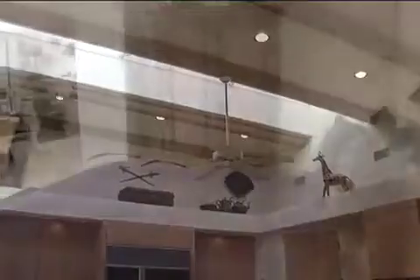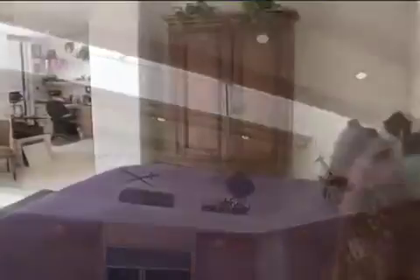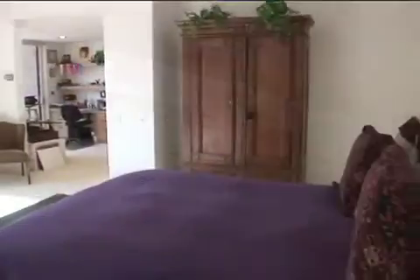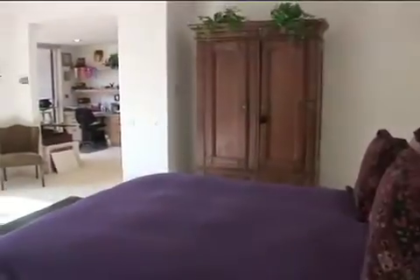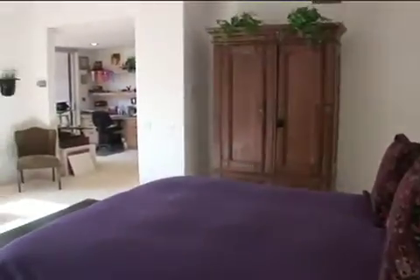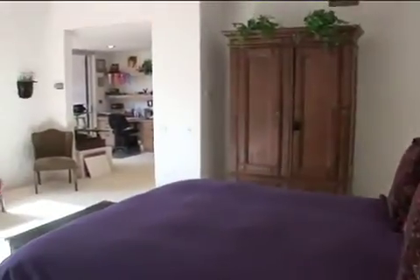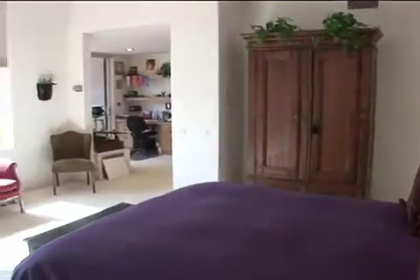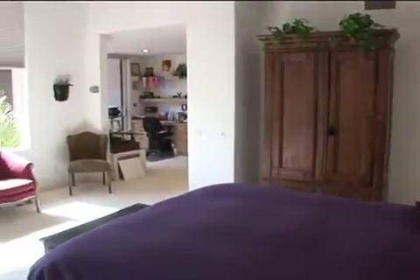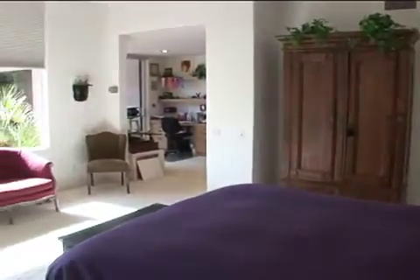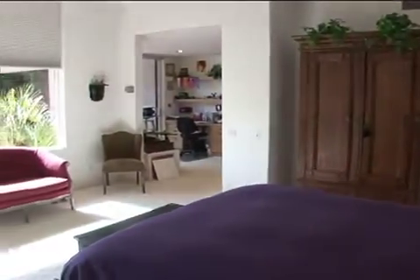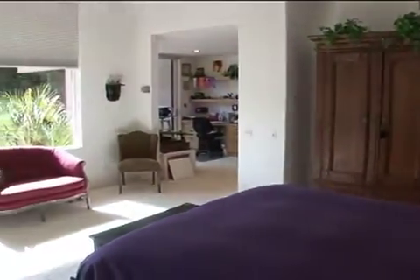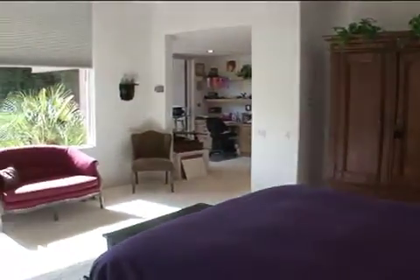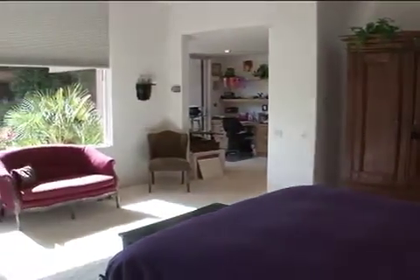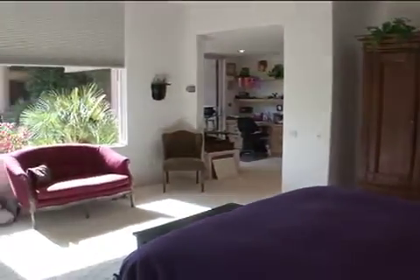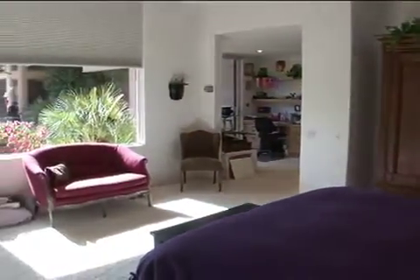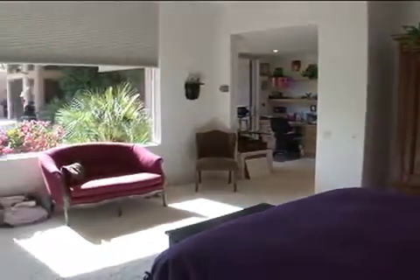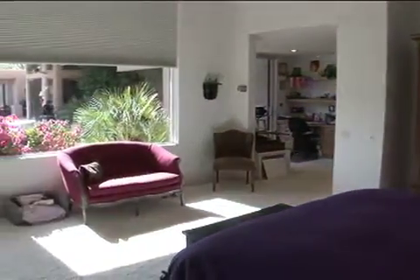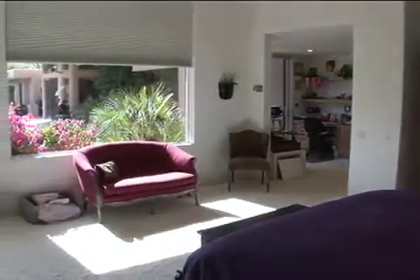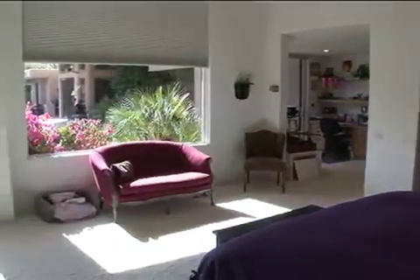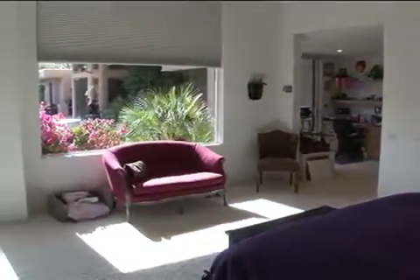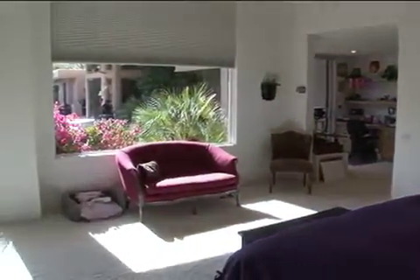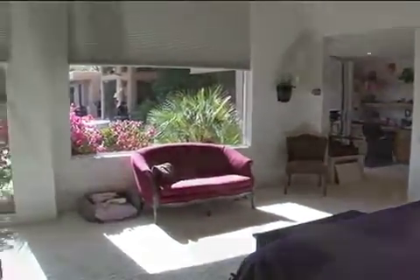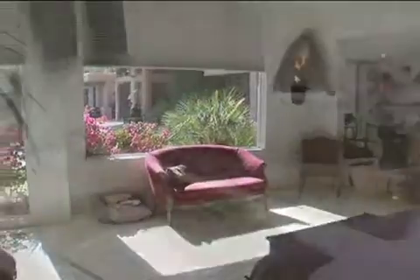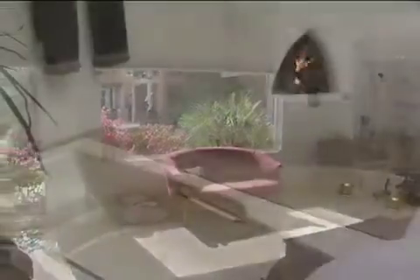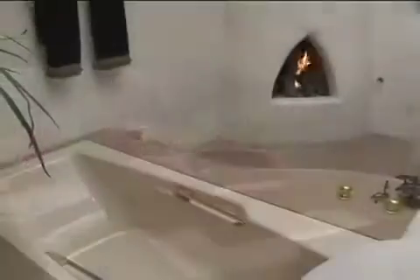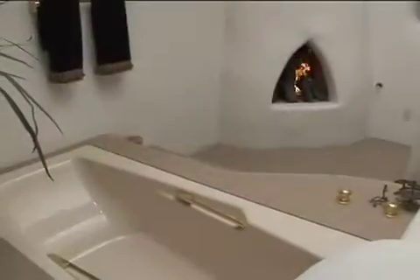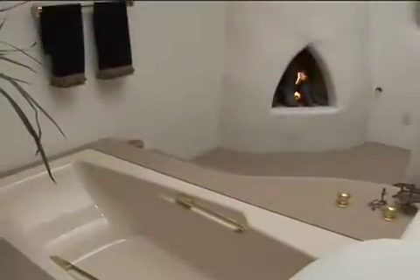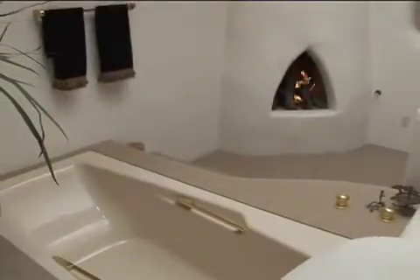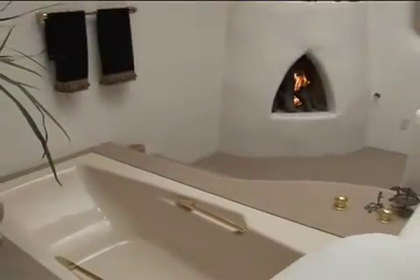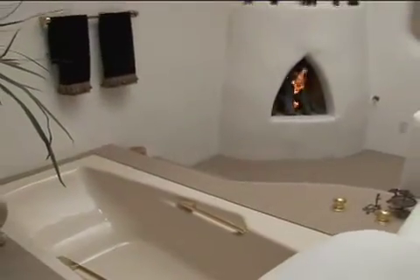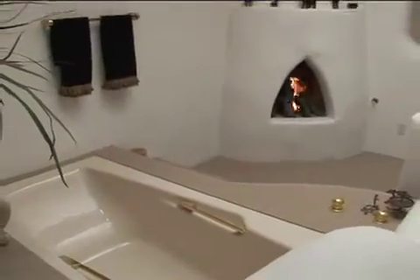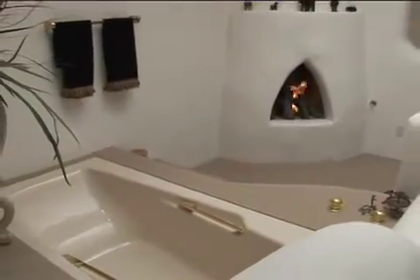In the giant master suite, you'll find his and hers walk-in closets, and in the master bath, a cozy fireplace.